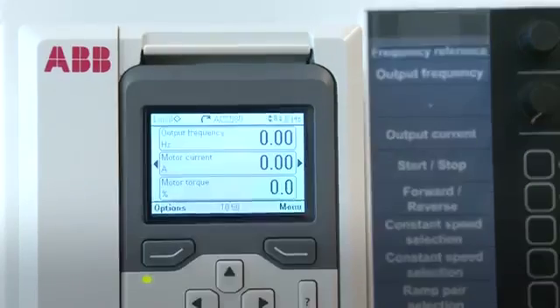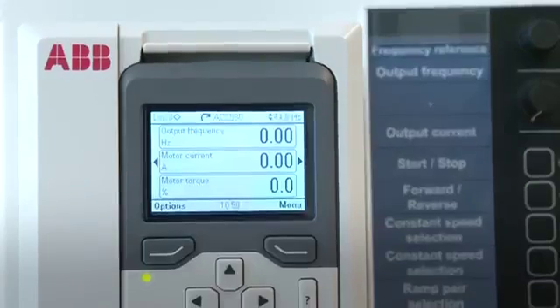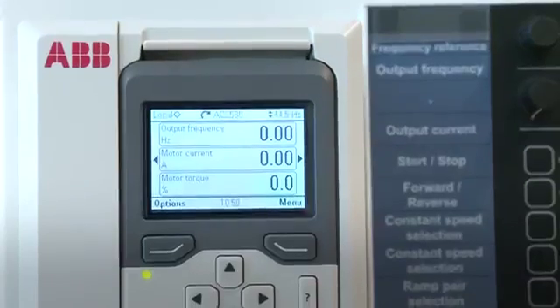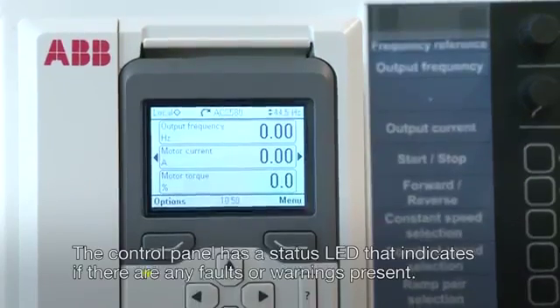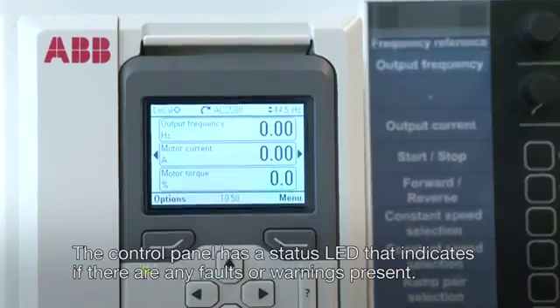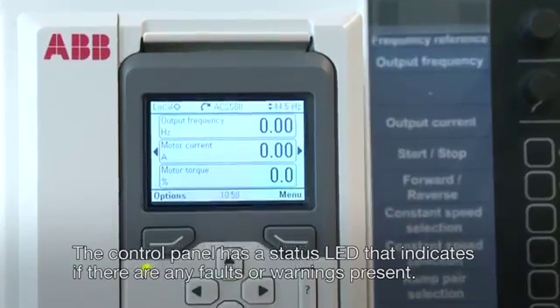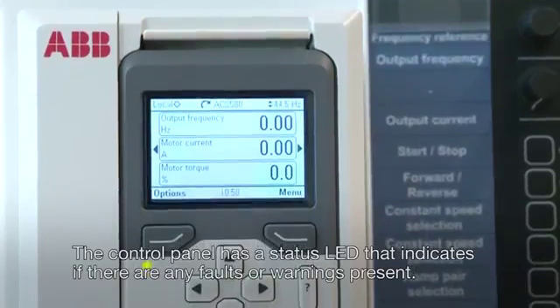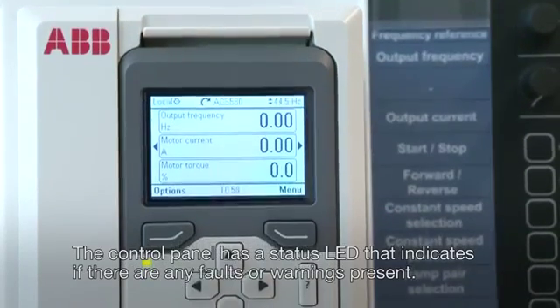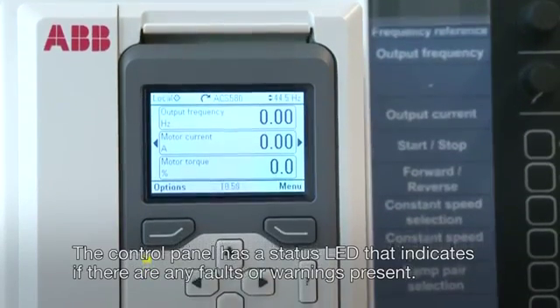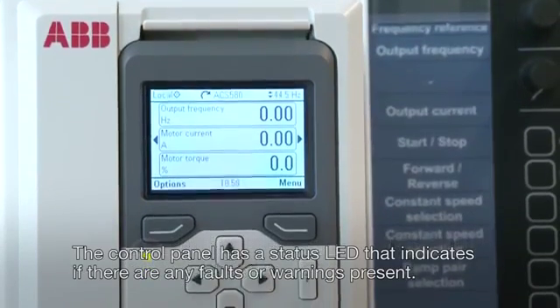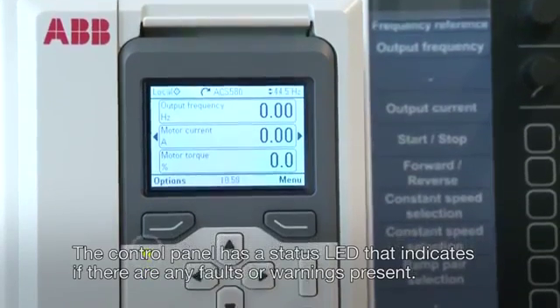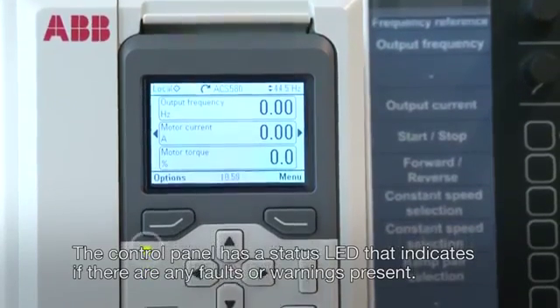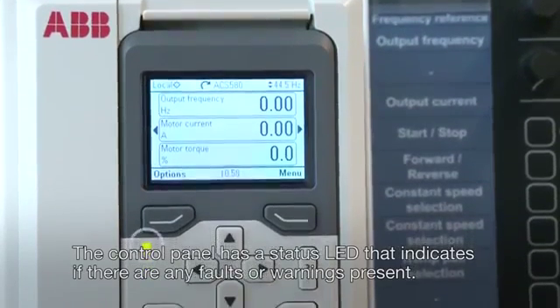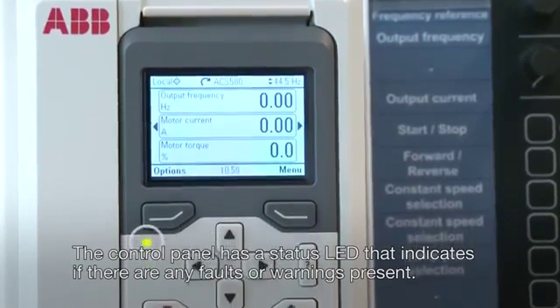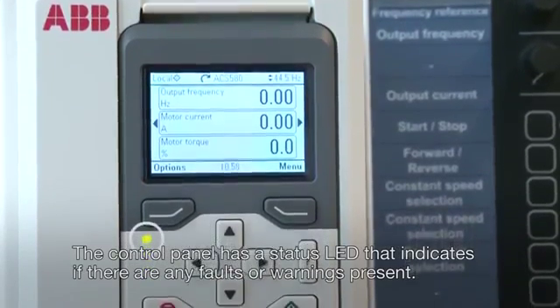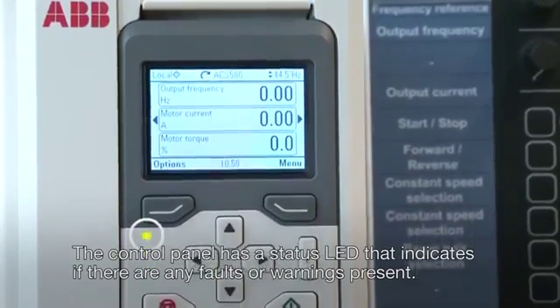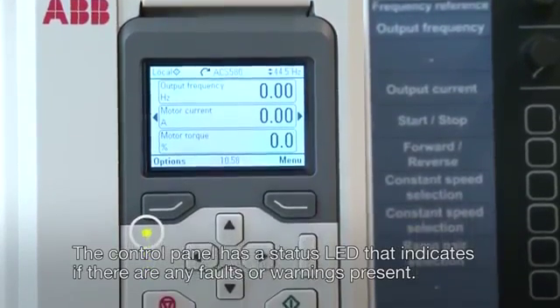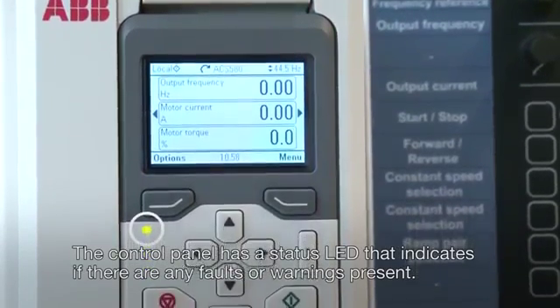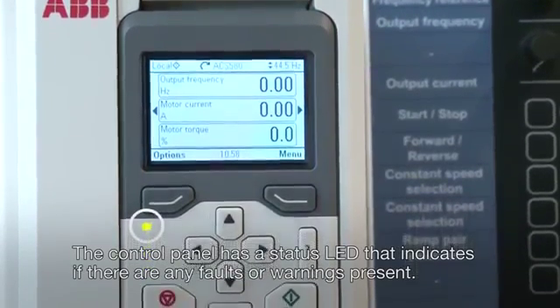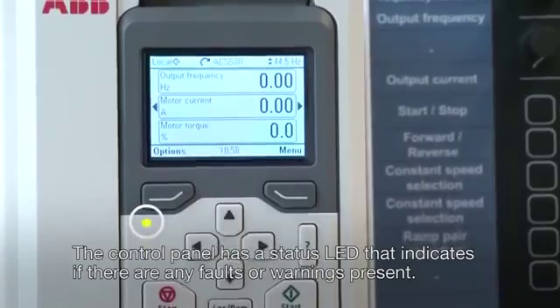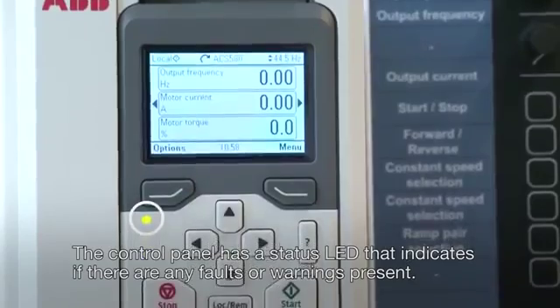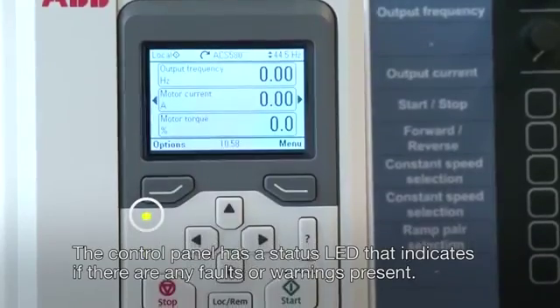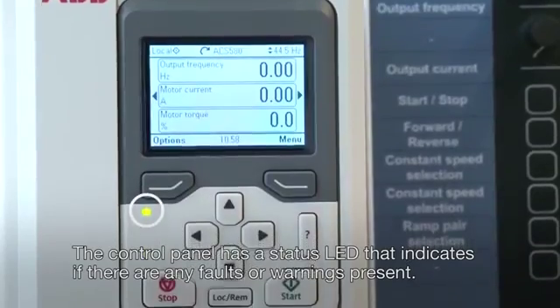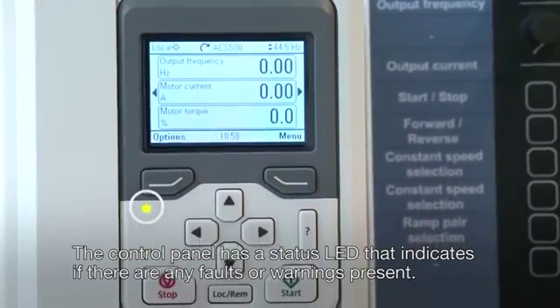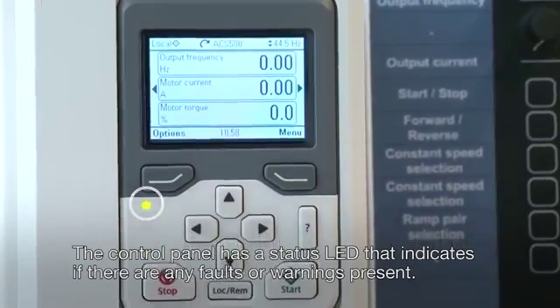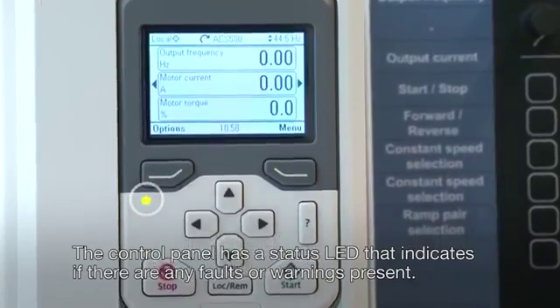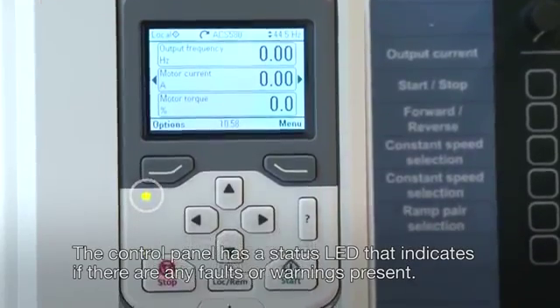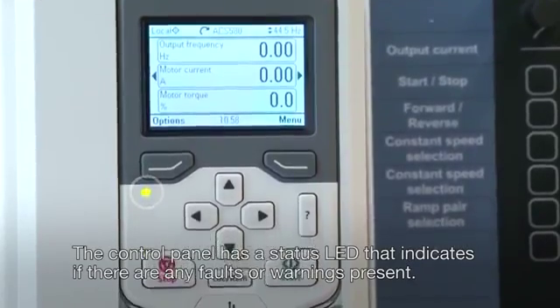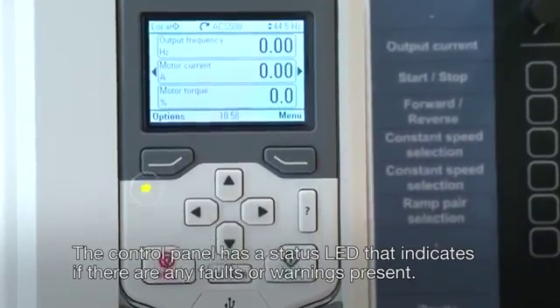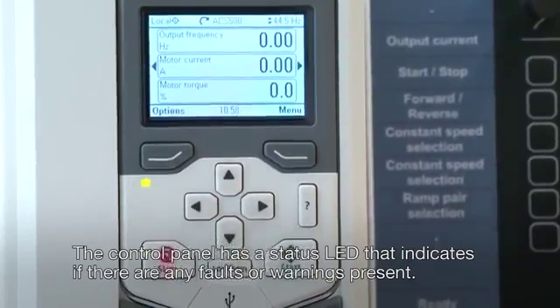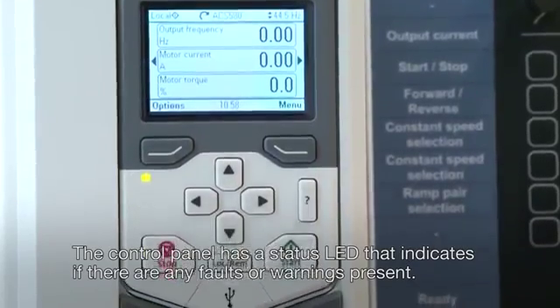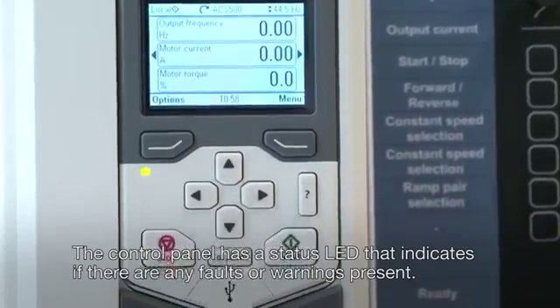The control panel has a status LED that indicates if there are any faults or warnings present.